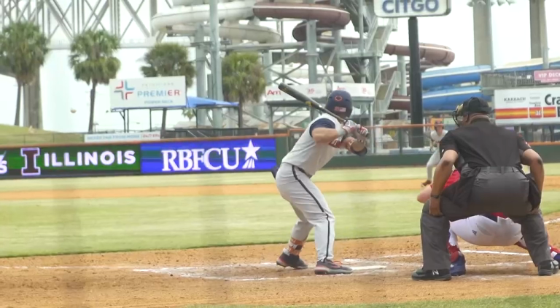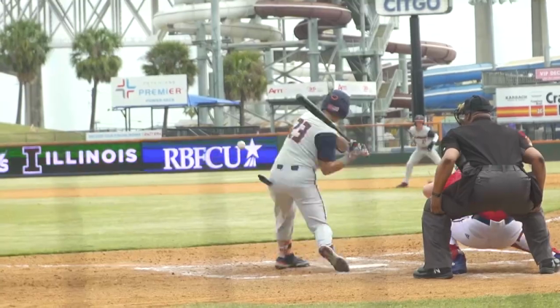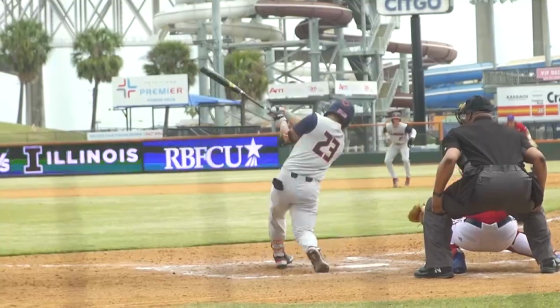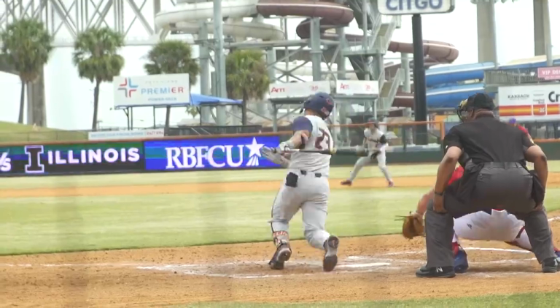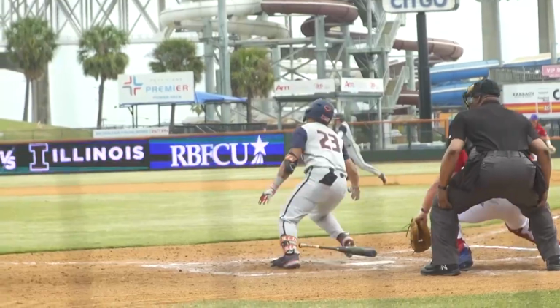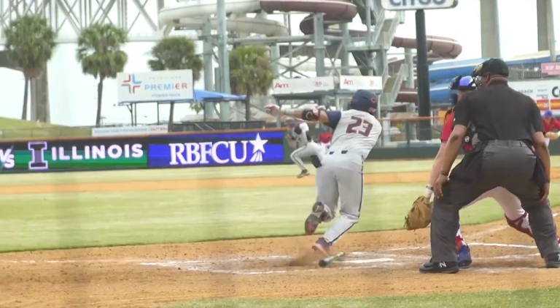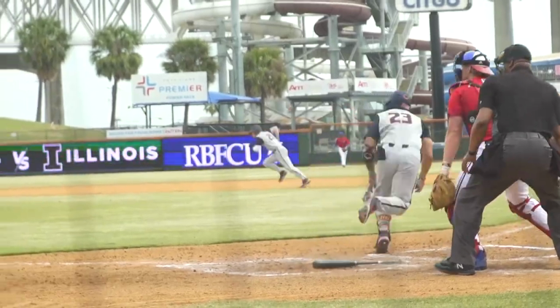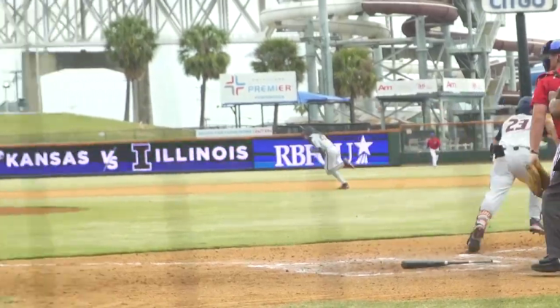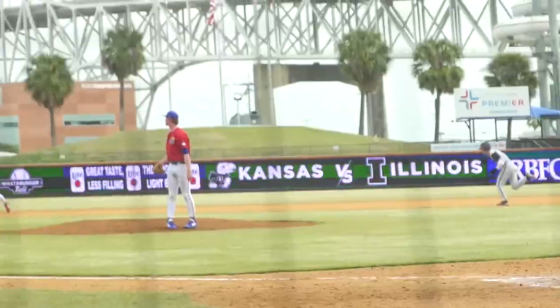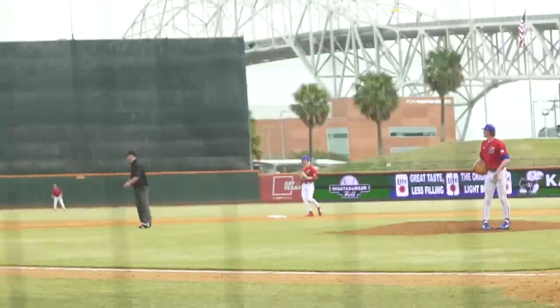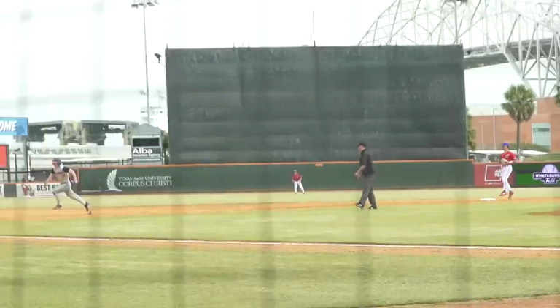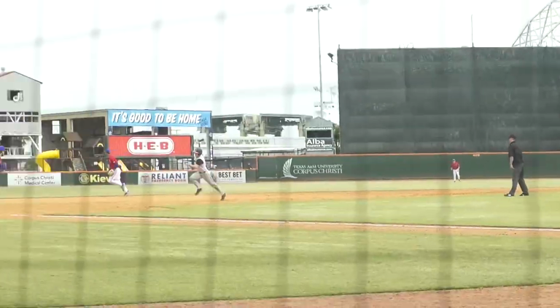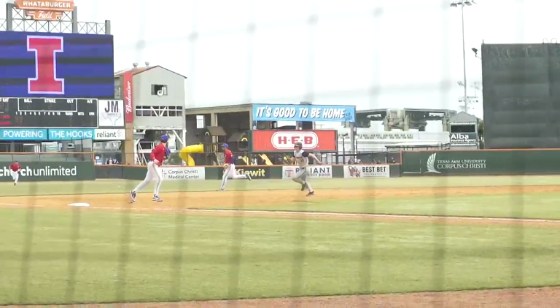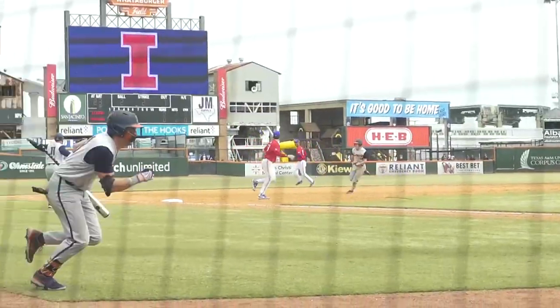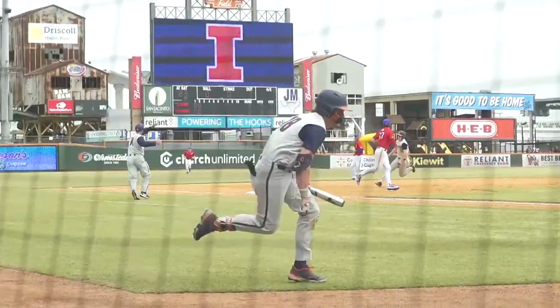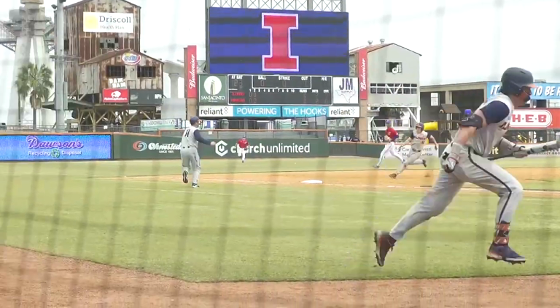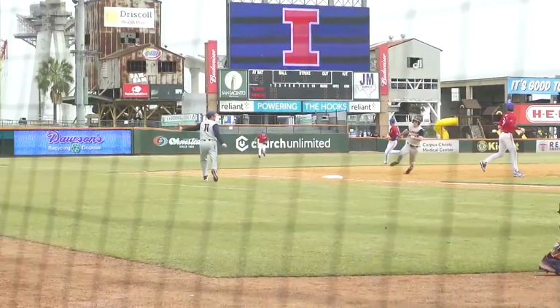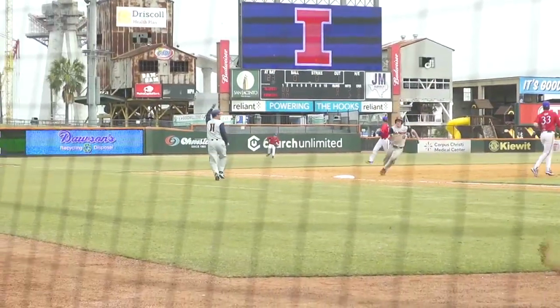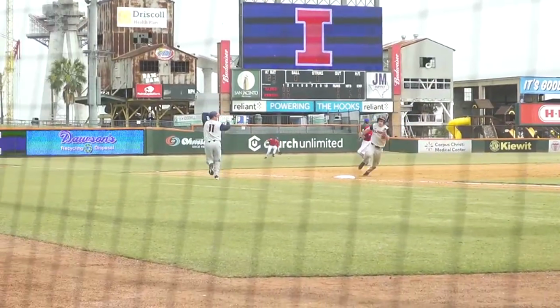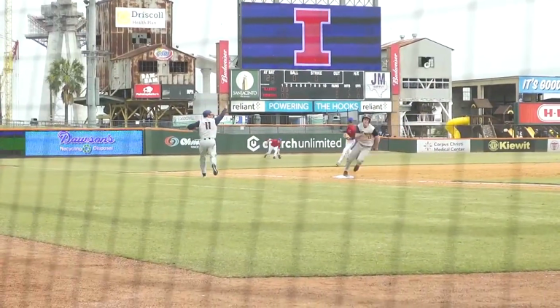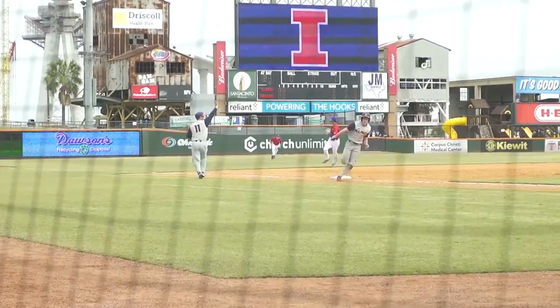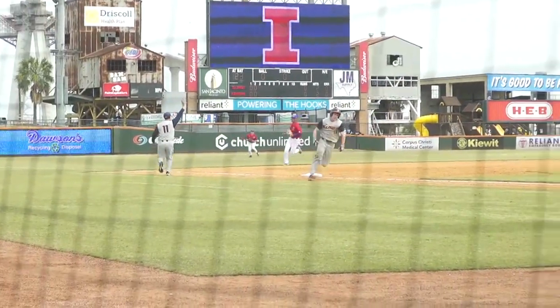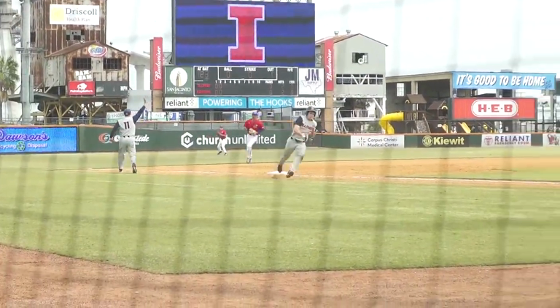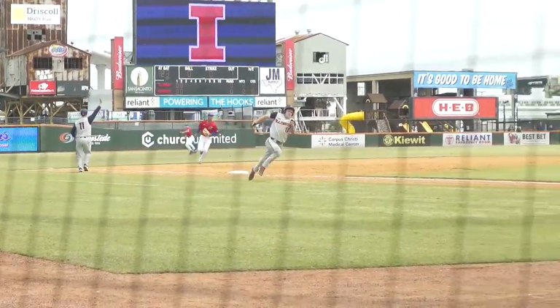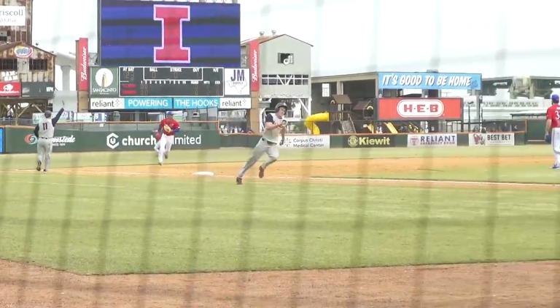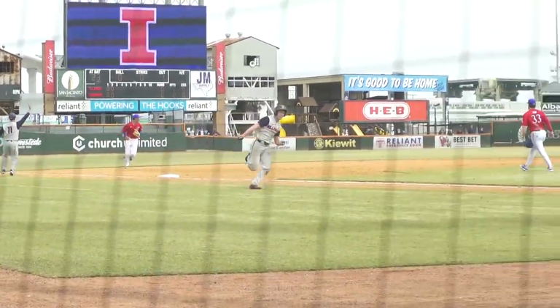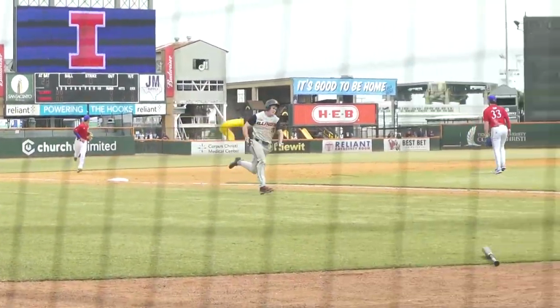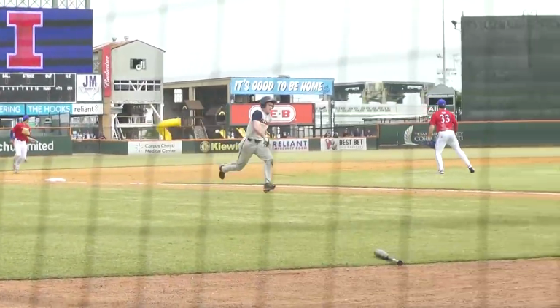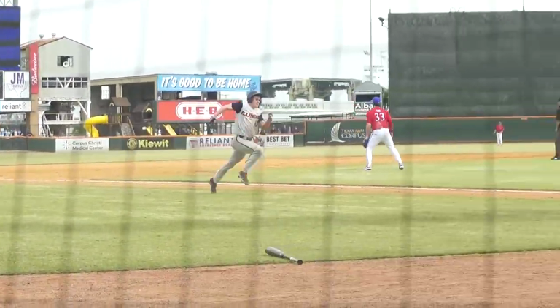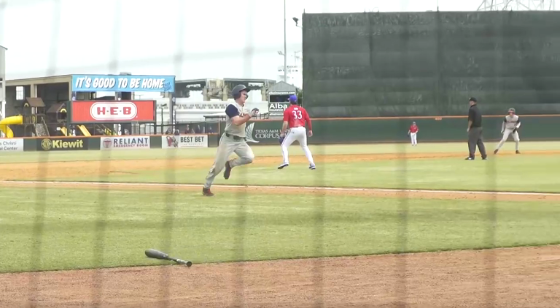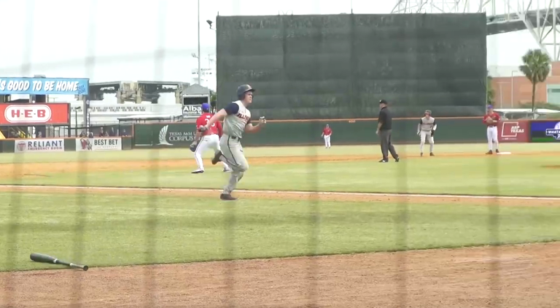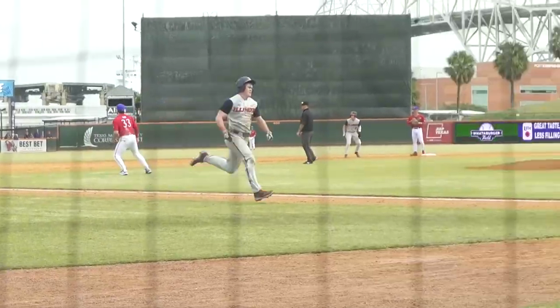Swung on. Sharp ground ball through the hole on the left side. Base hit. Here's Hayes at a score.